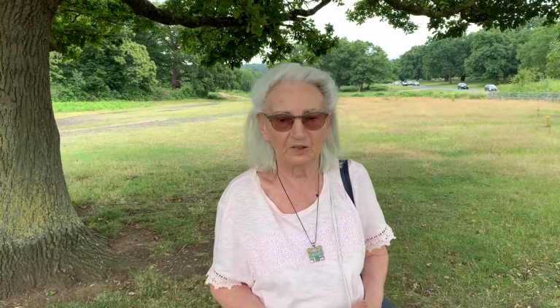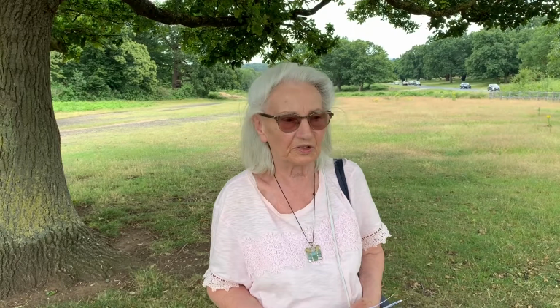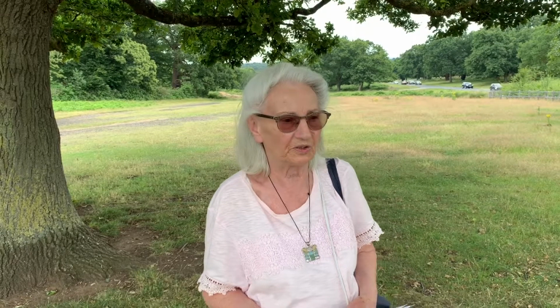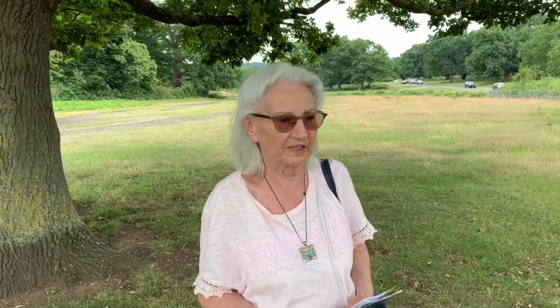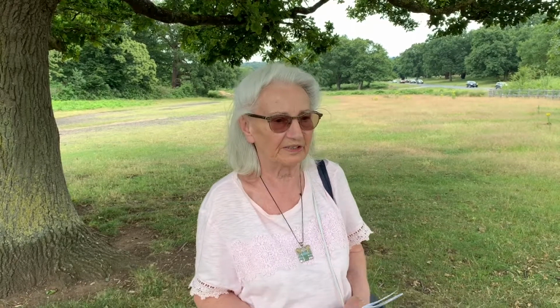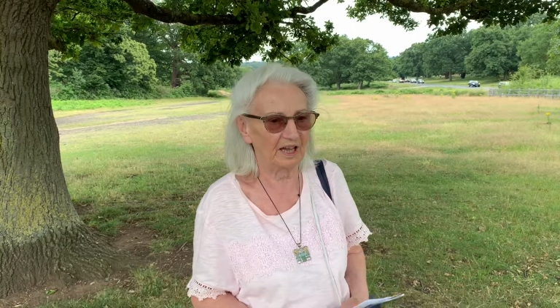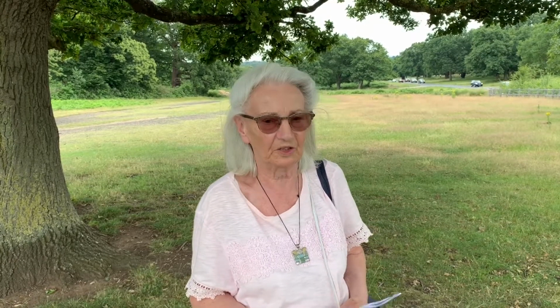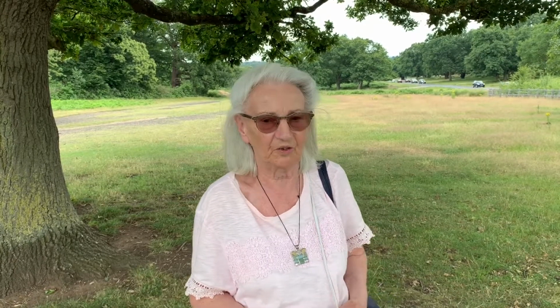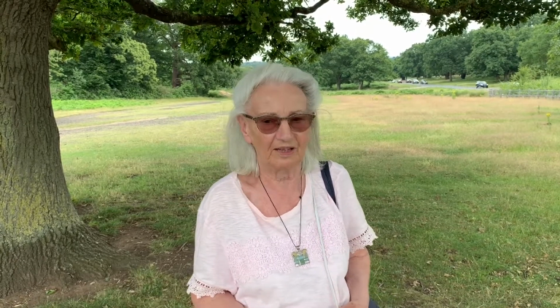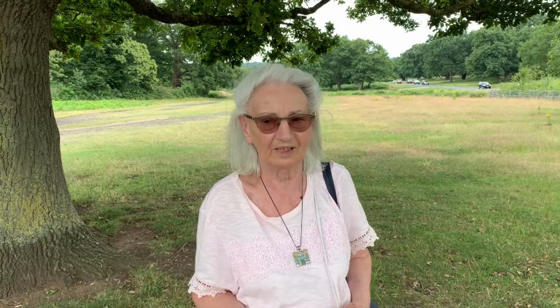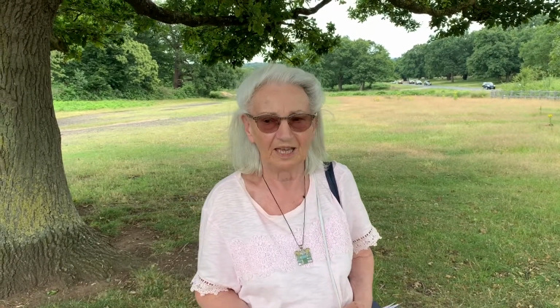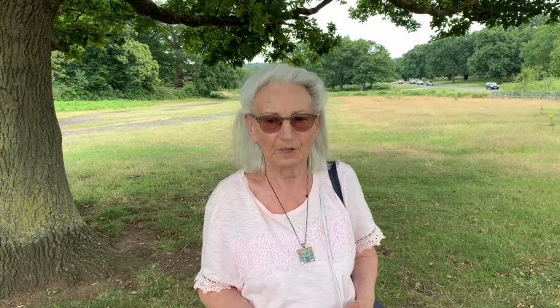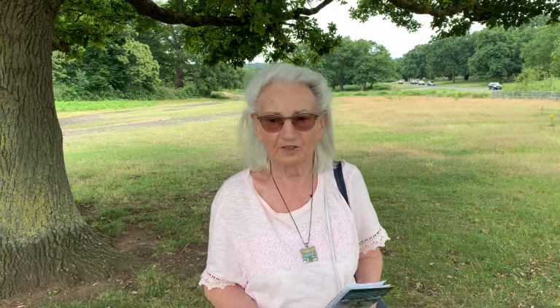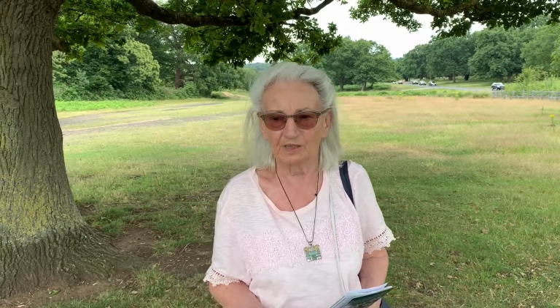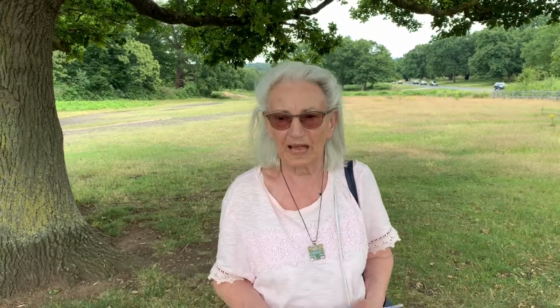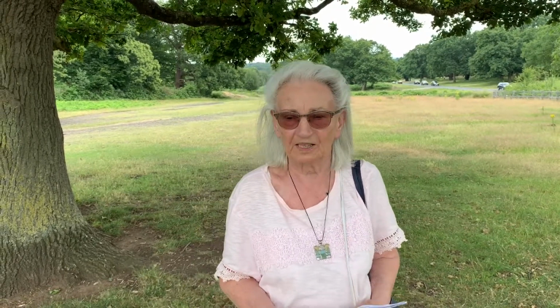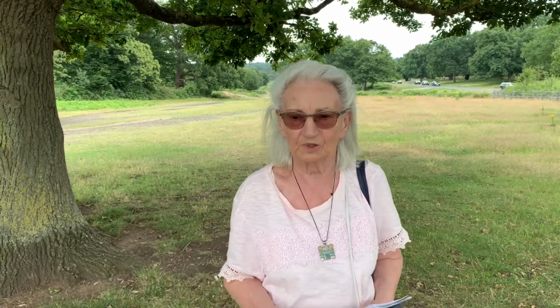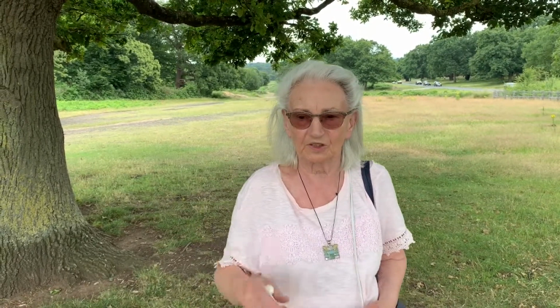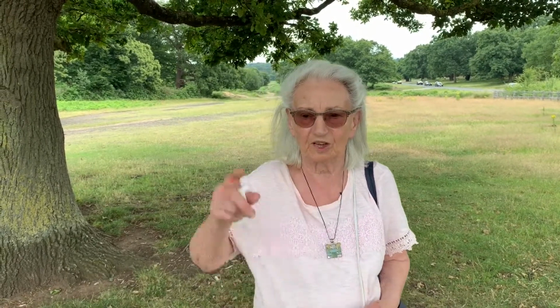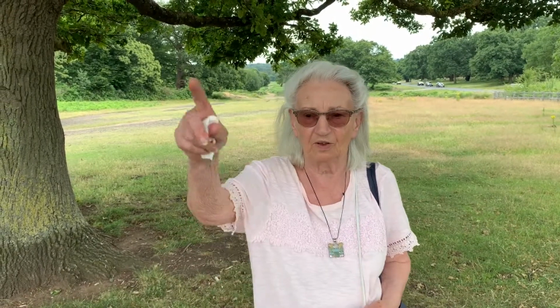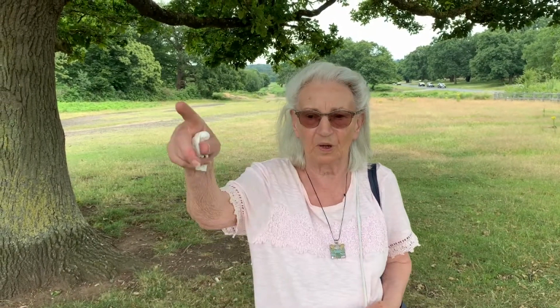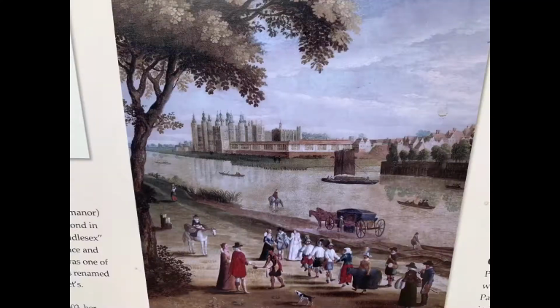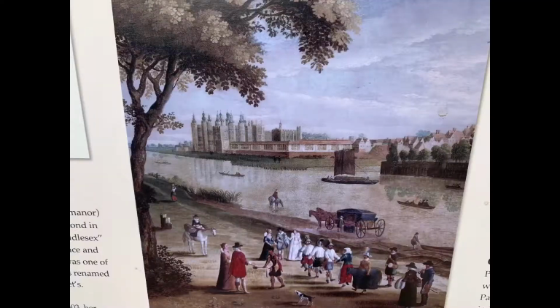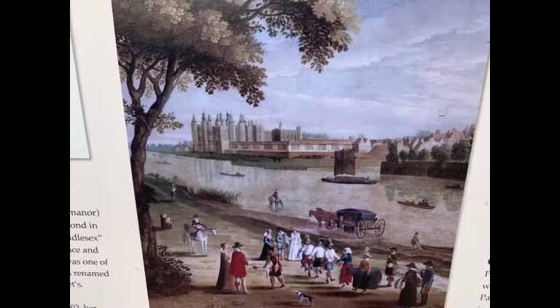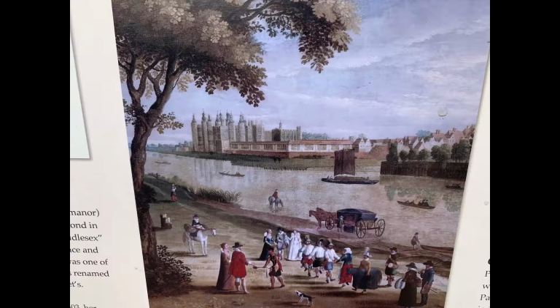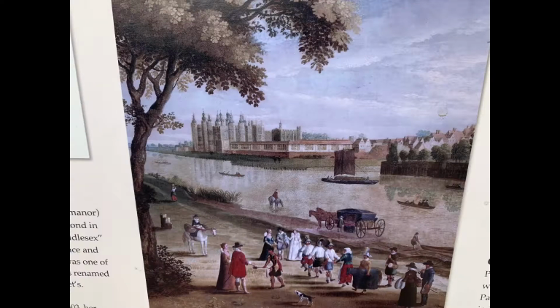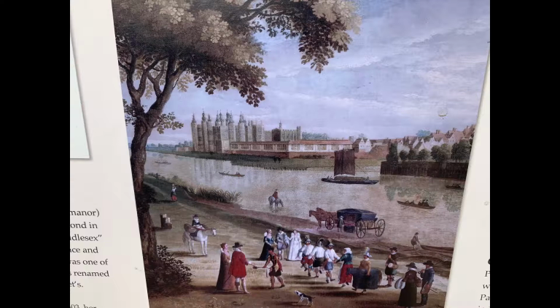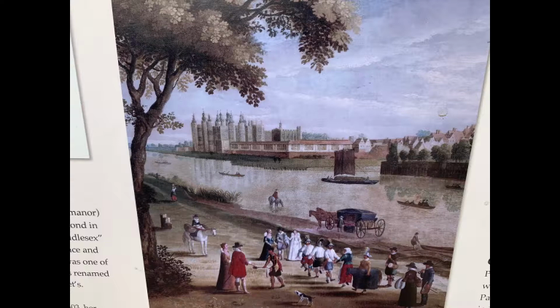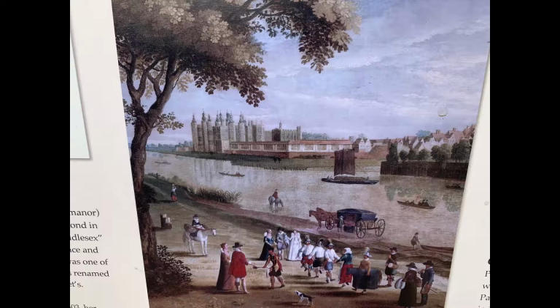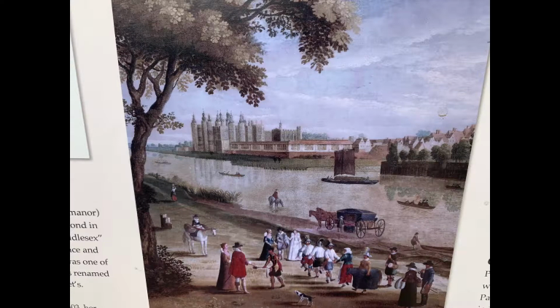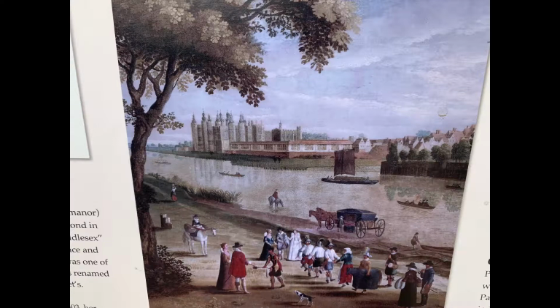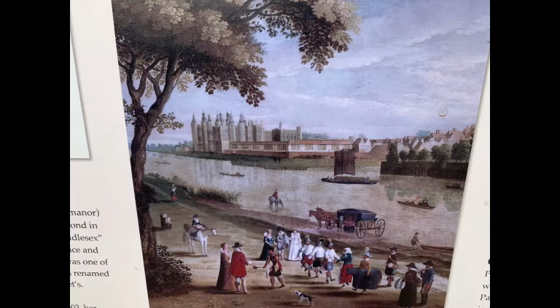He used to use this as a hunting ground because his palace was just over the way there, over the river — Richmond Palace.